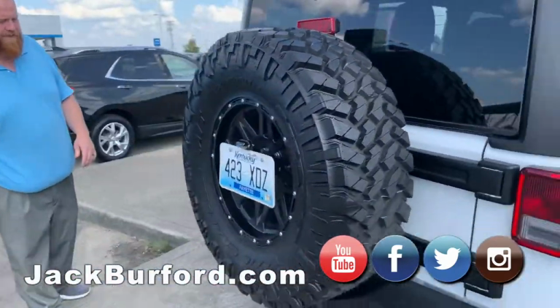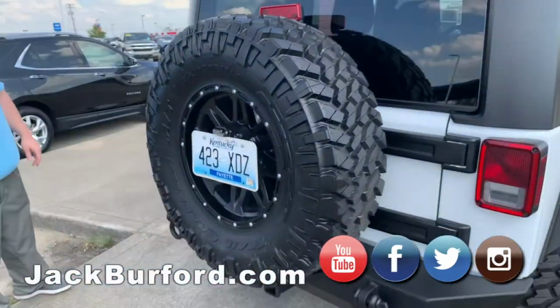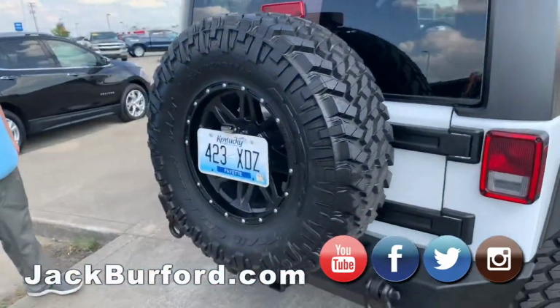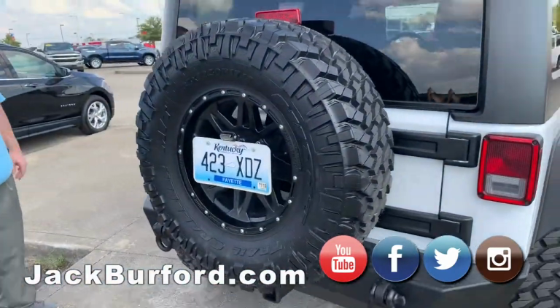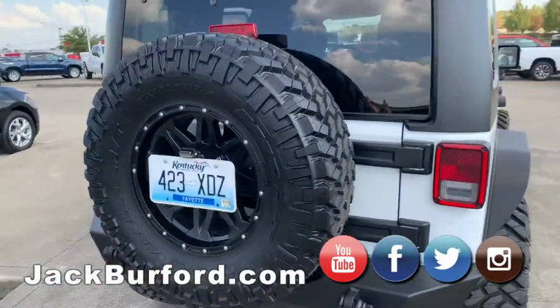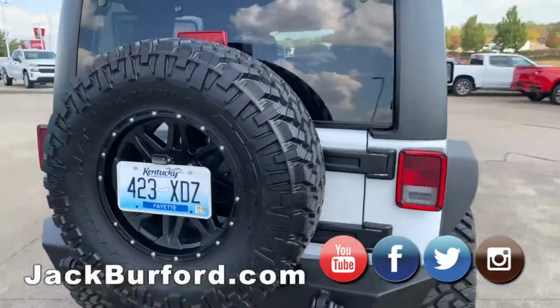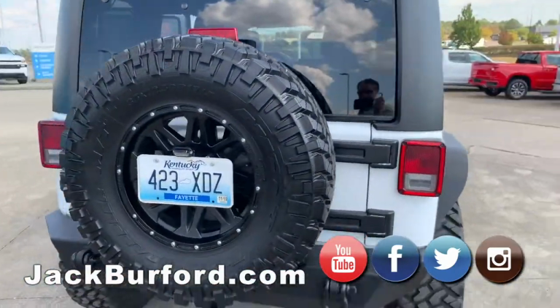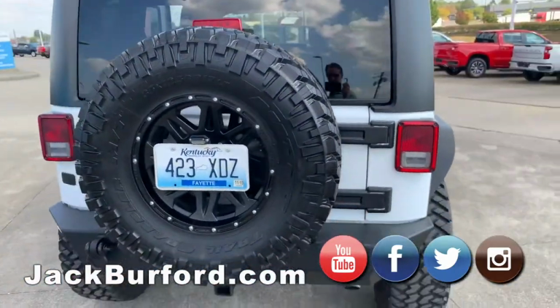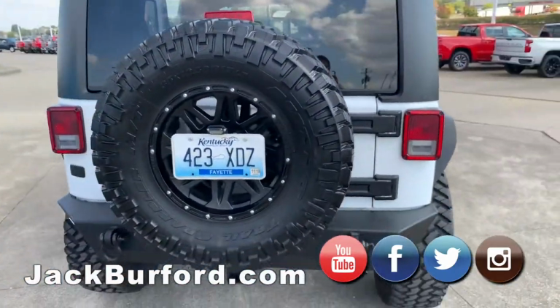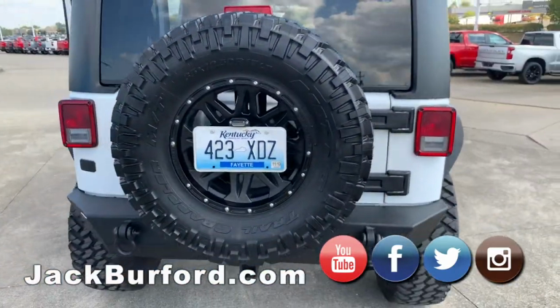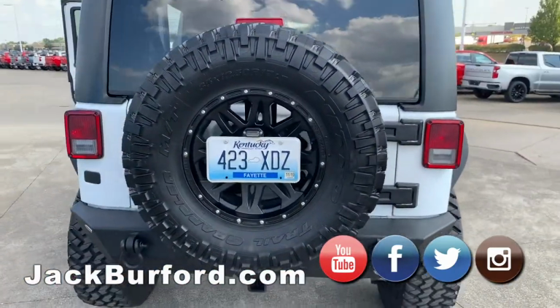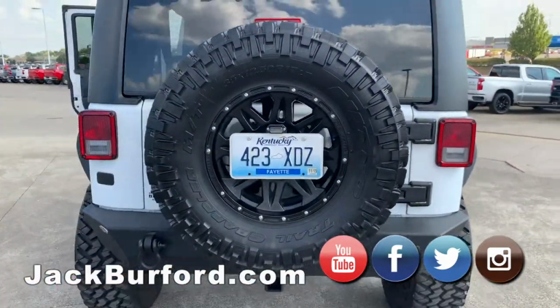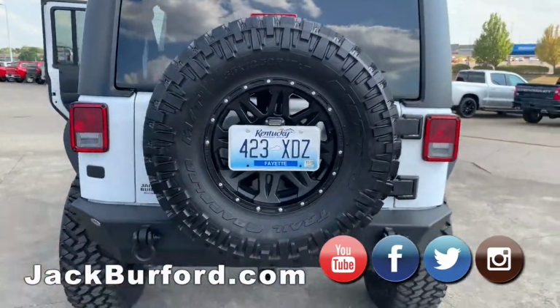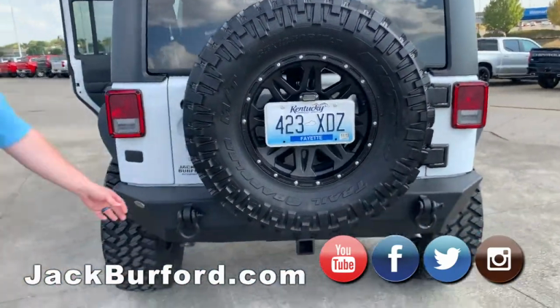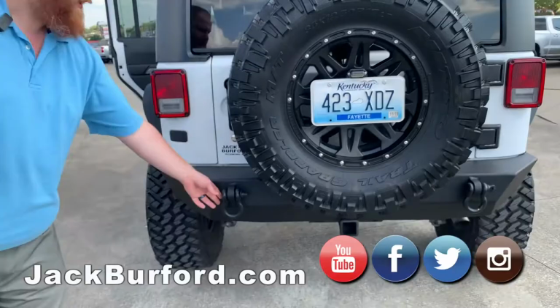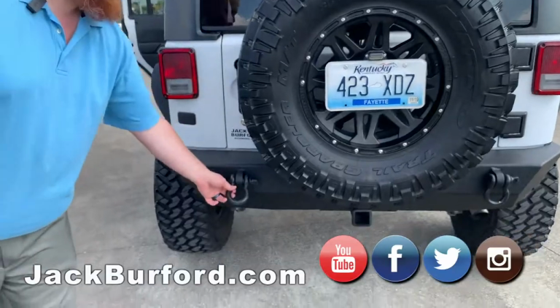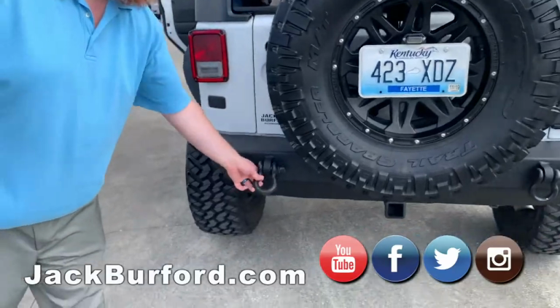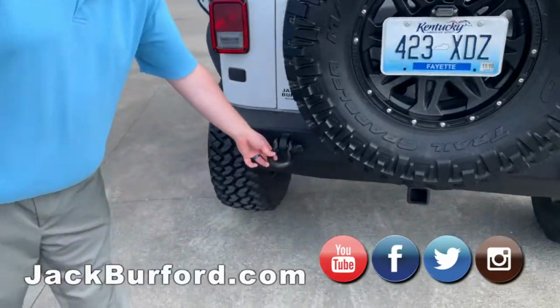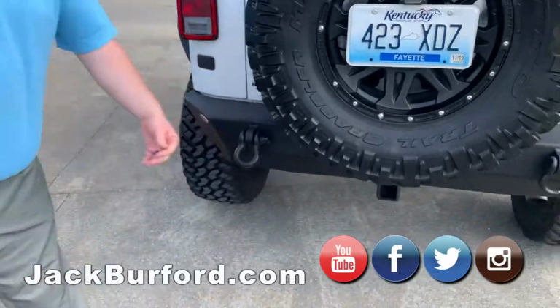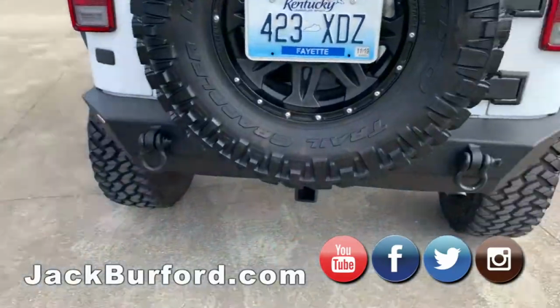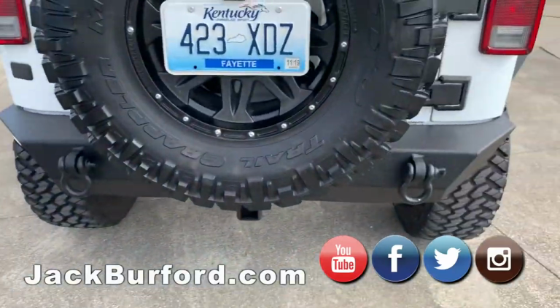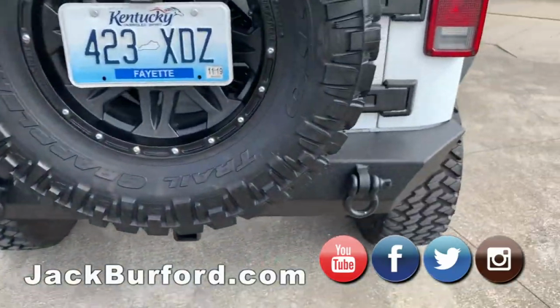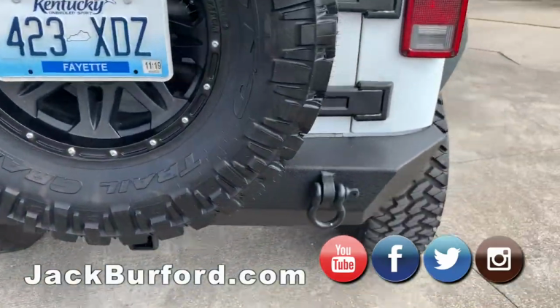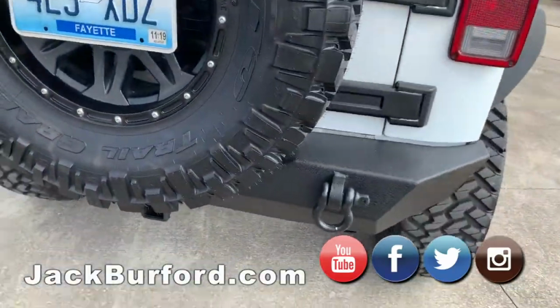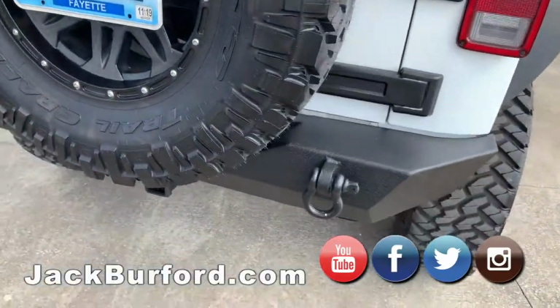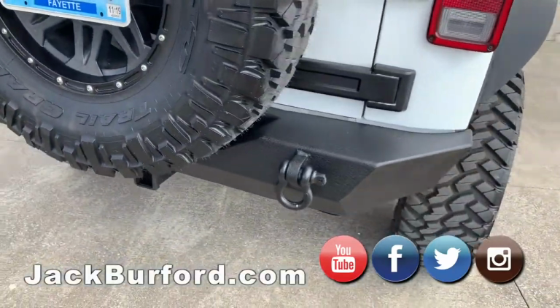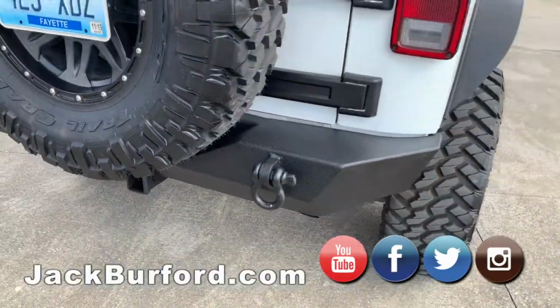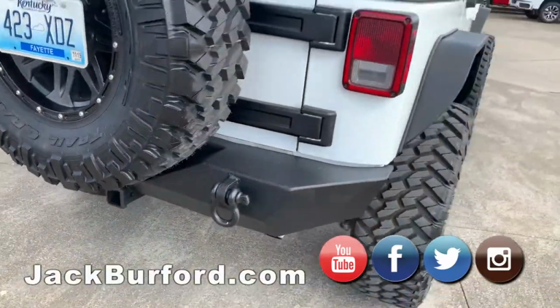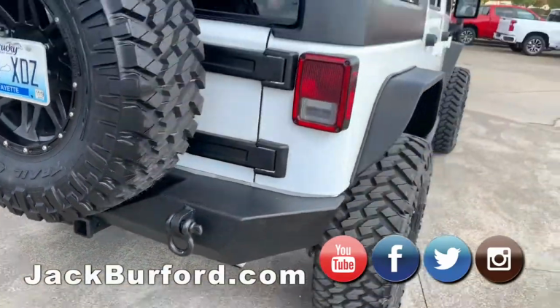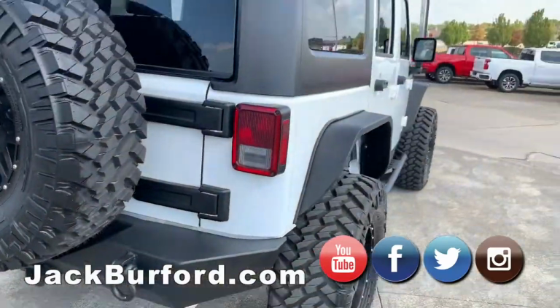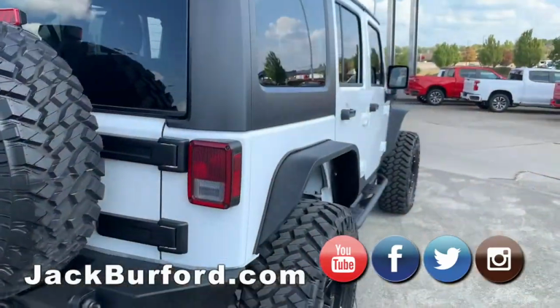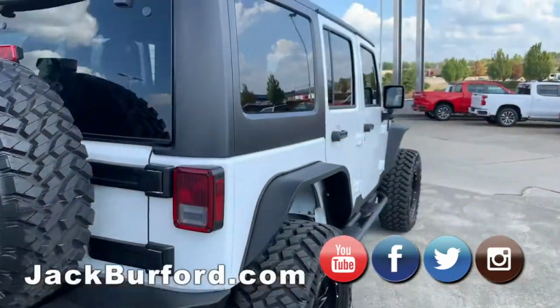These are VRC bumpers with the shackles ready to go. Of course you won't need to be pulled out in this — everybody else will be needing it.